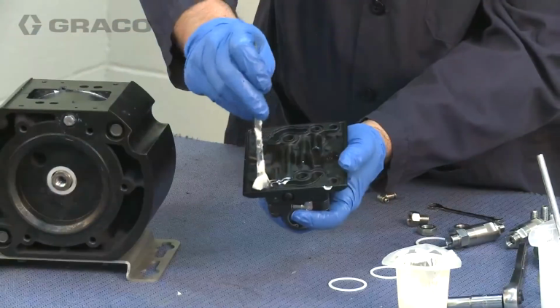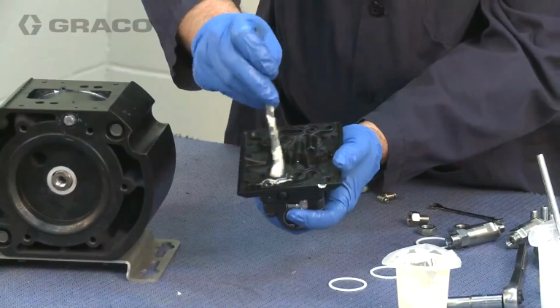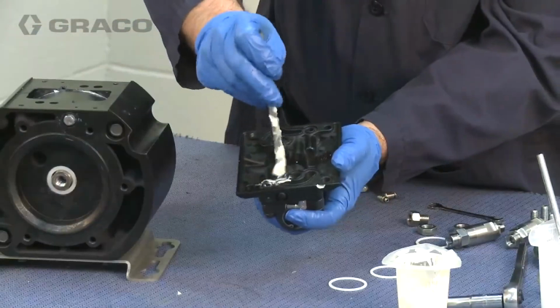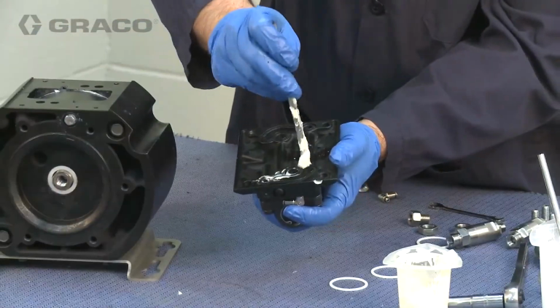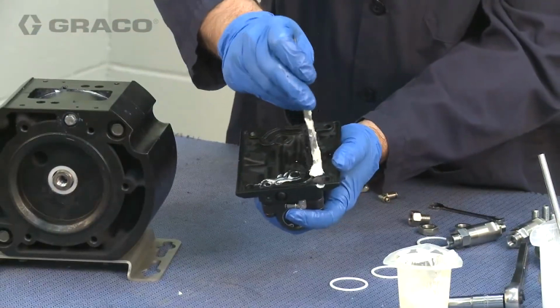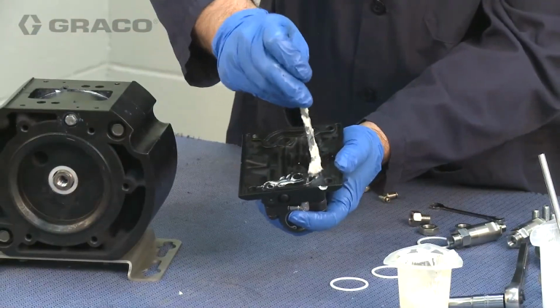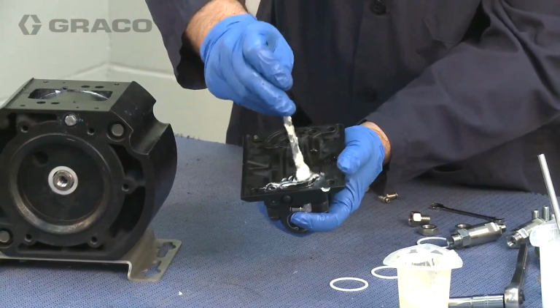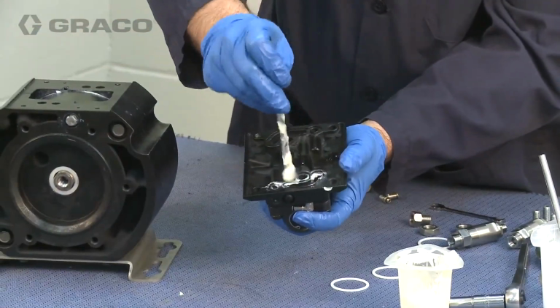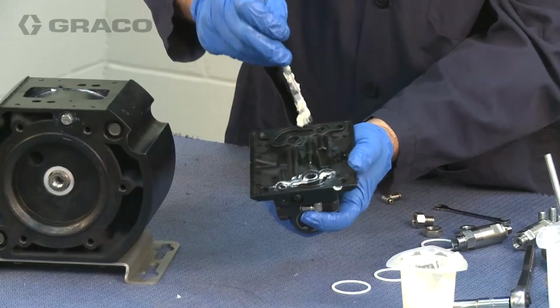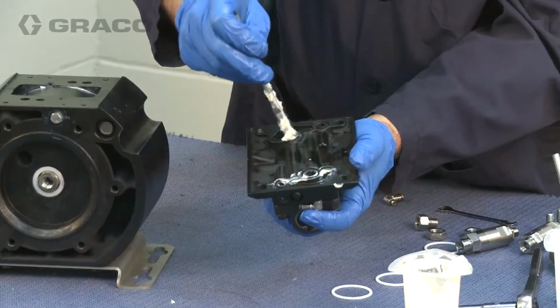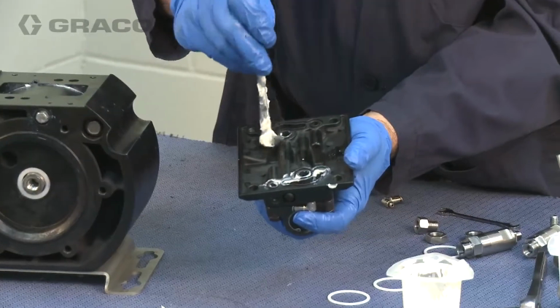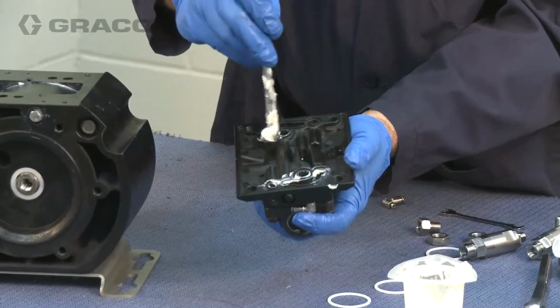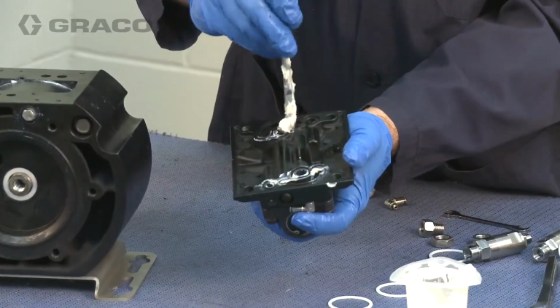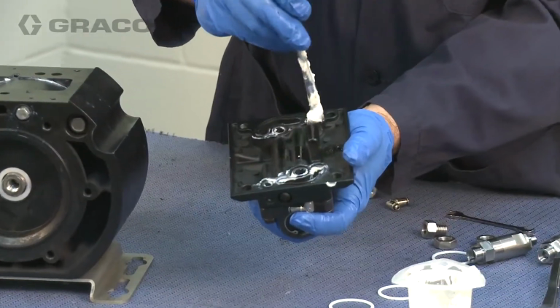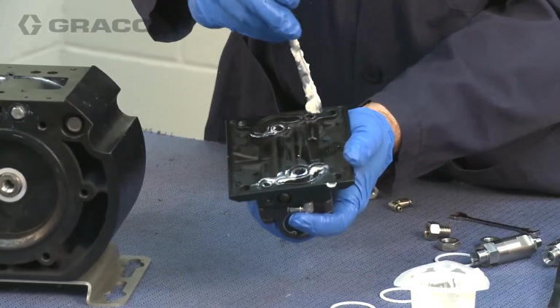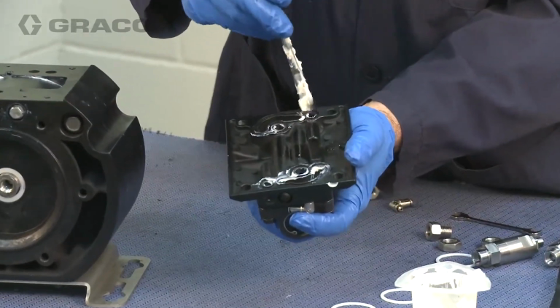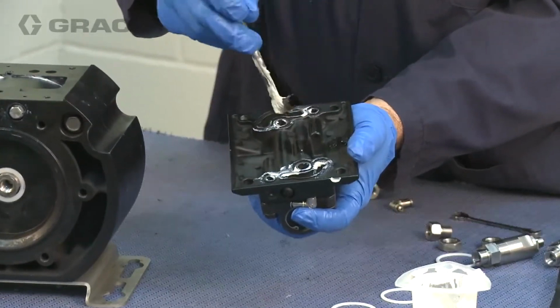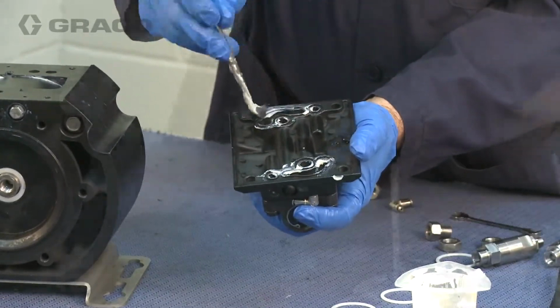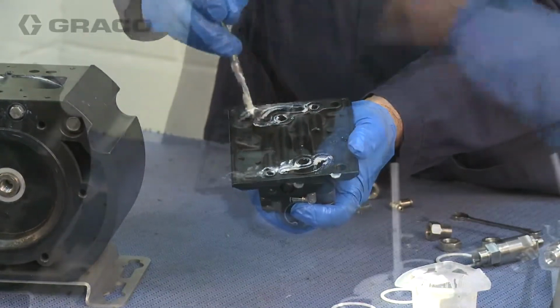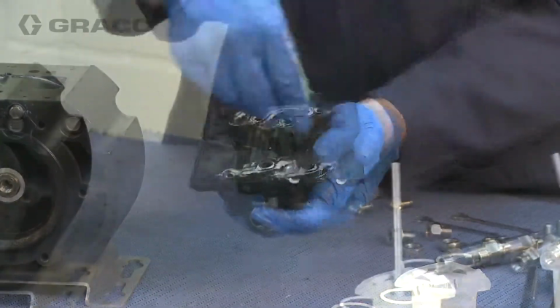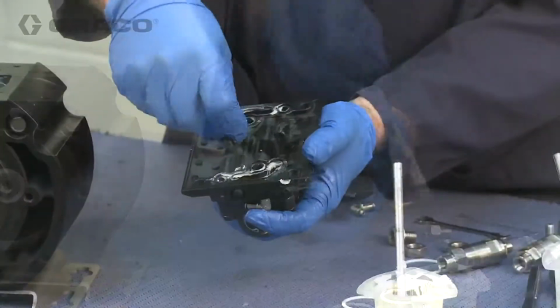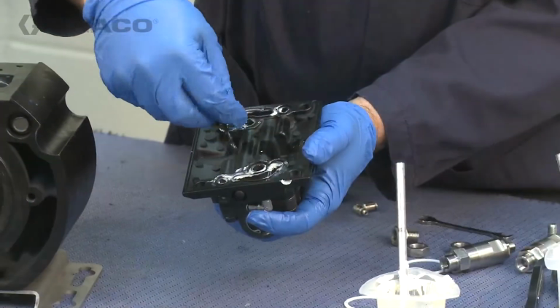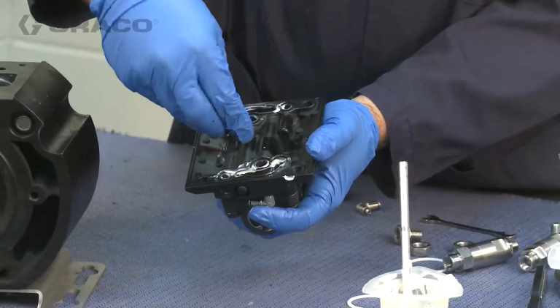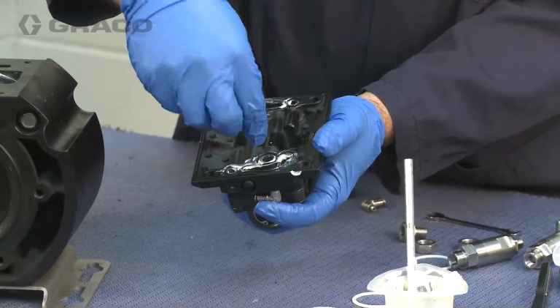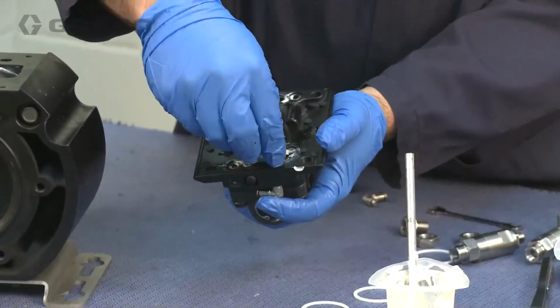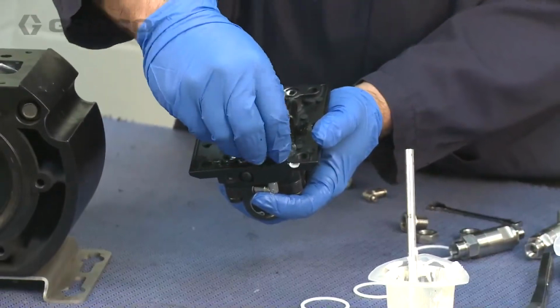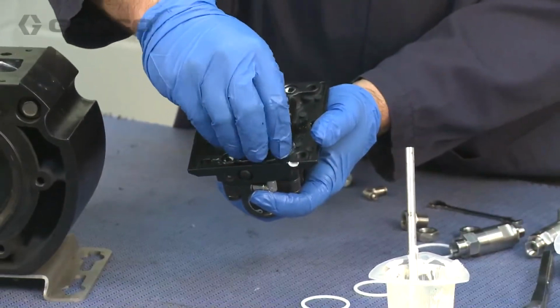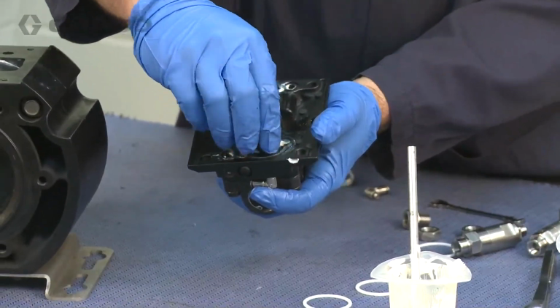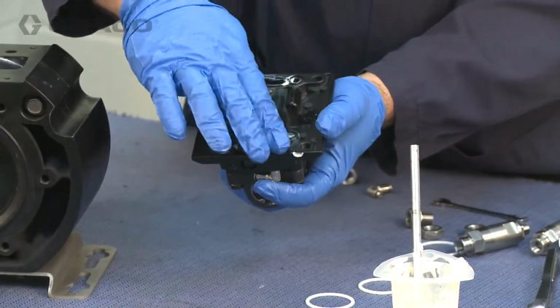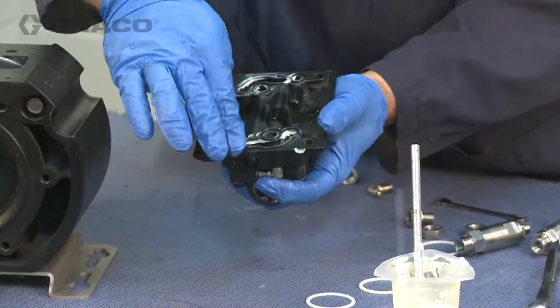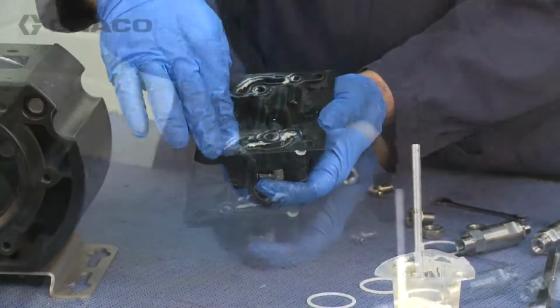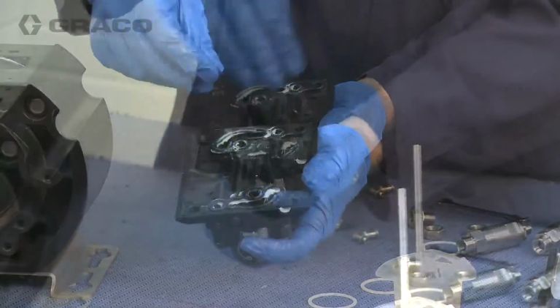Lubricate the bottom of the manifold where the O-rings will be installed, then install the O-rings and position the manifold onto the pump.